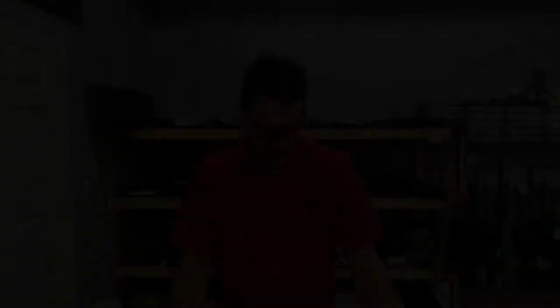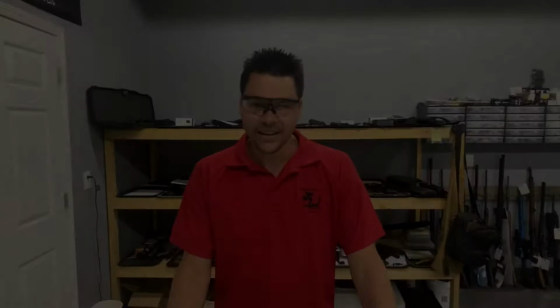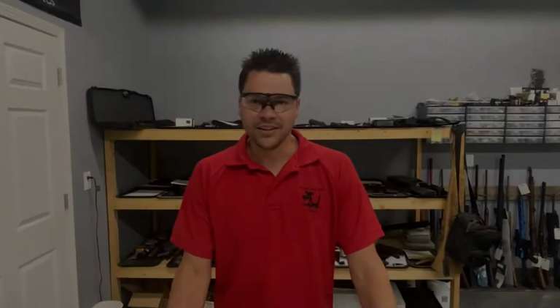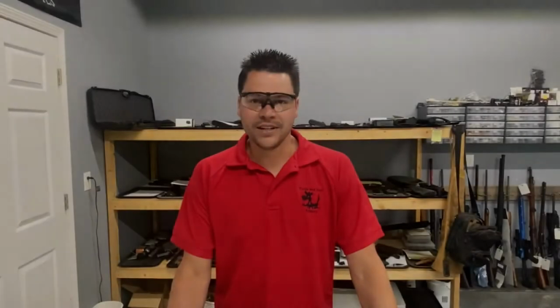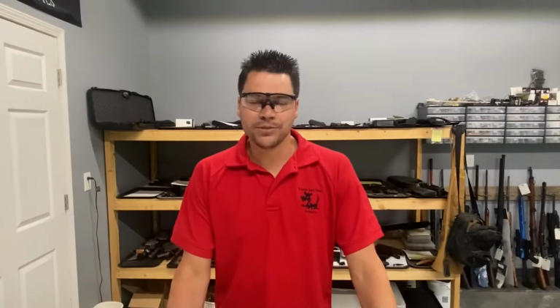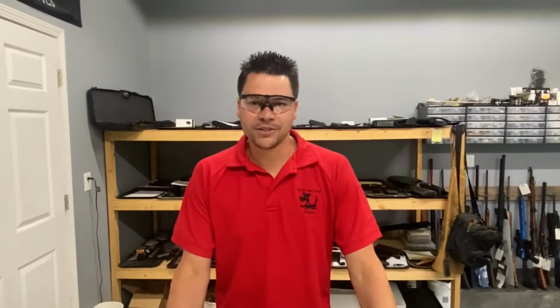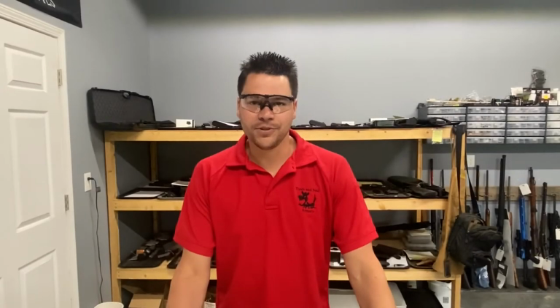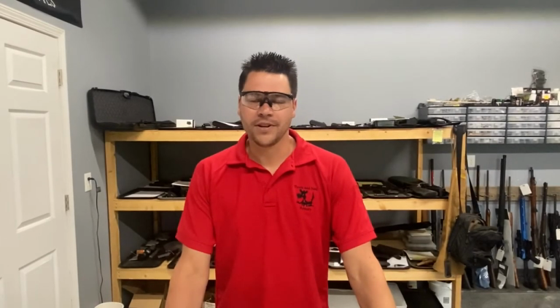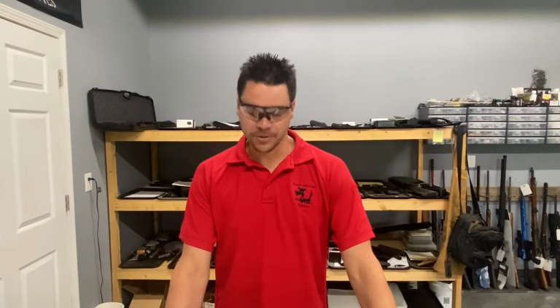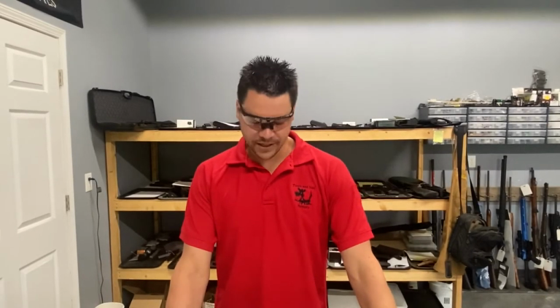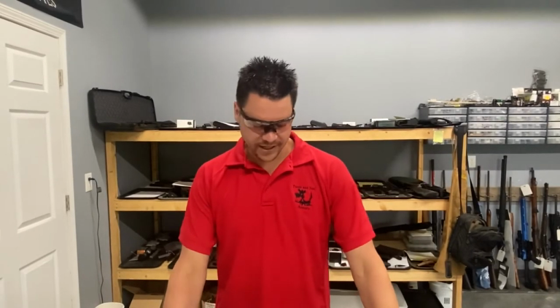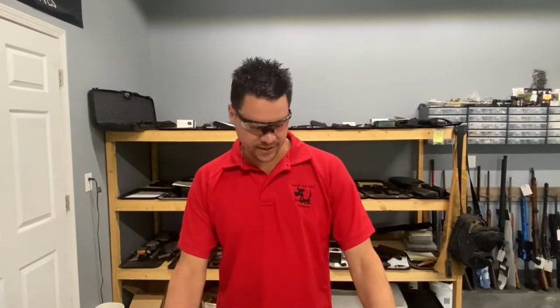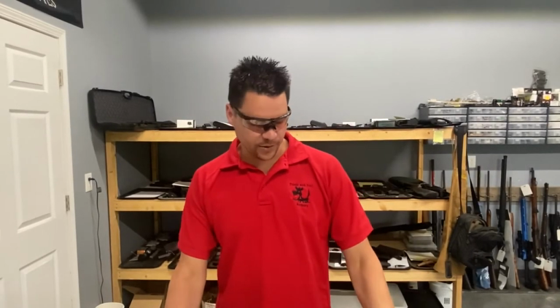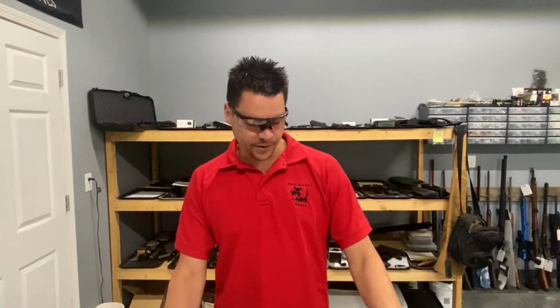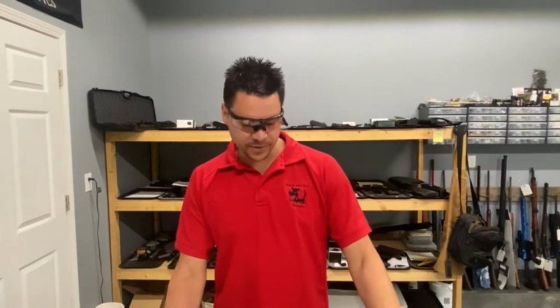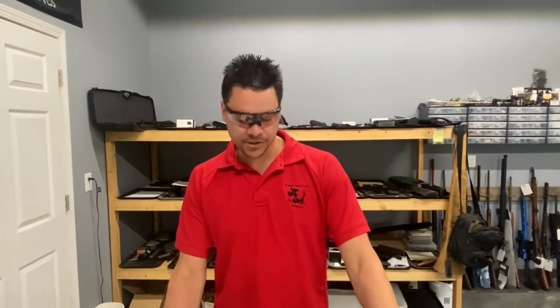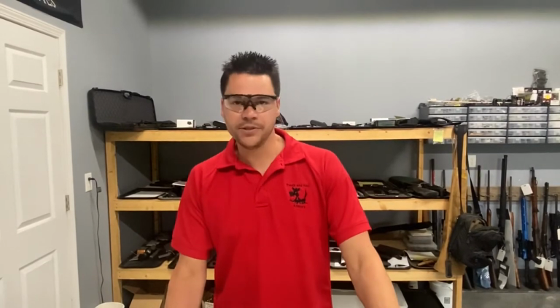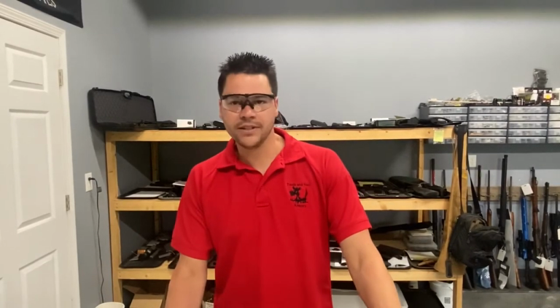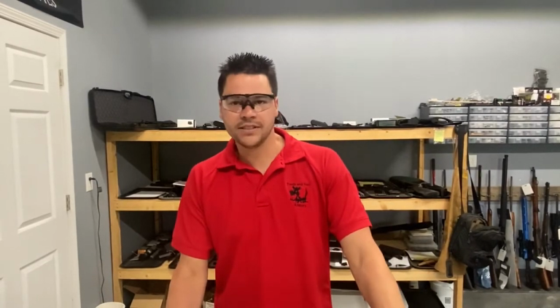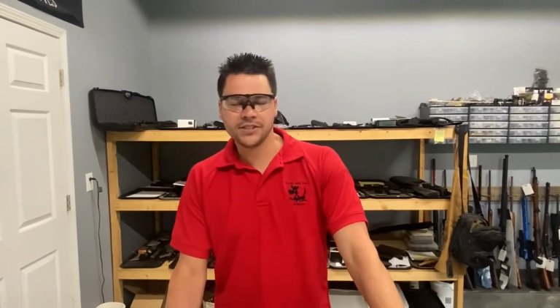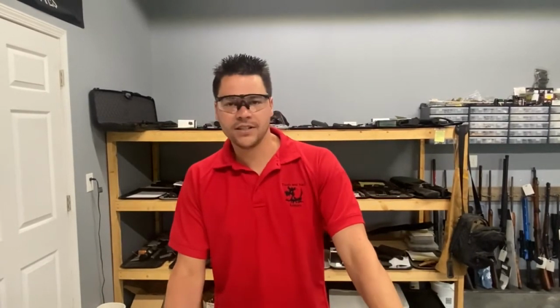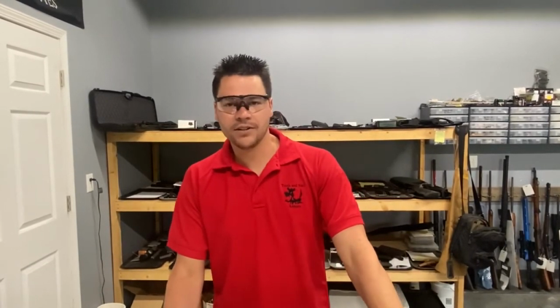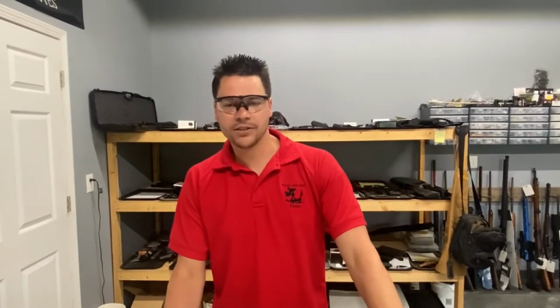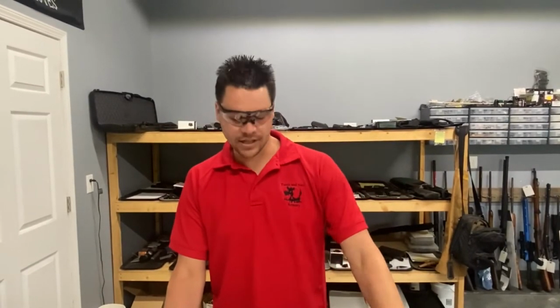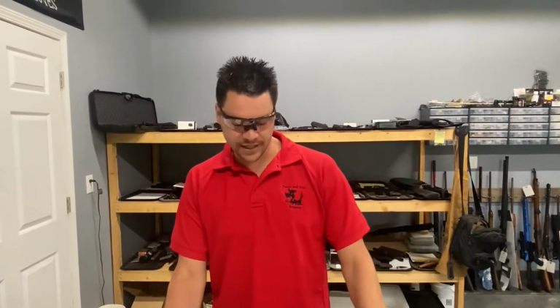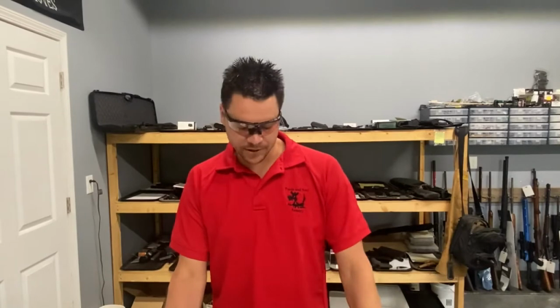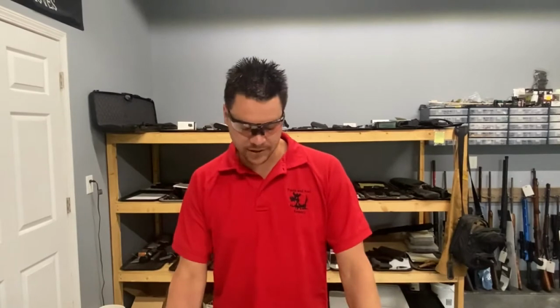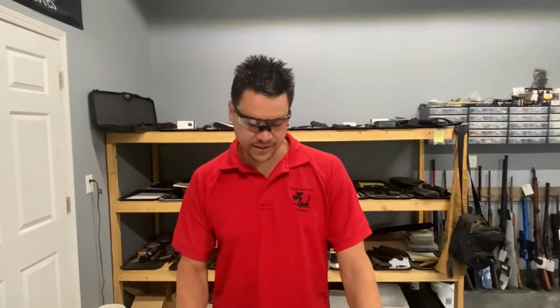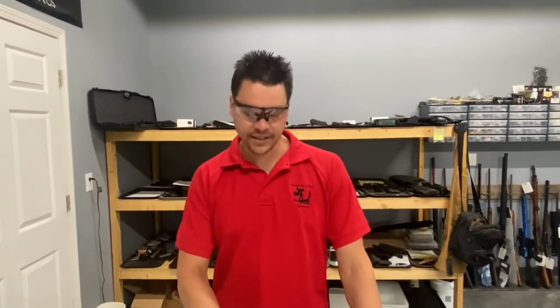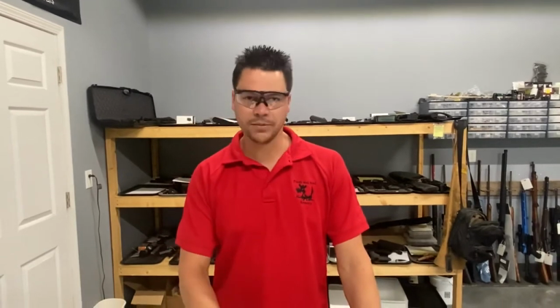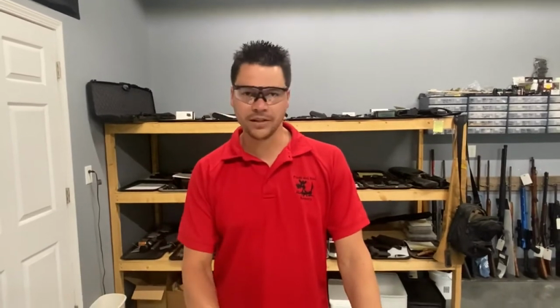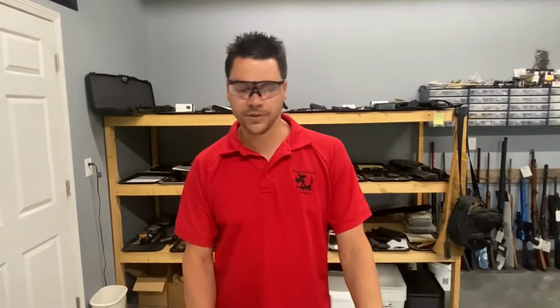Hello, I'm Josh with Tooth & Nail Armory, and today we're going to be showing you the installation of our stock adapter on a Citadel Voss 25.